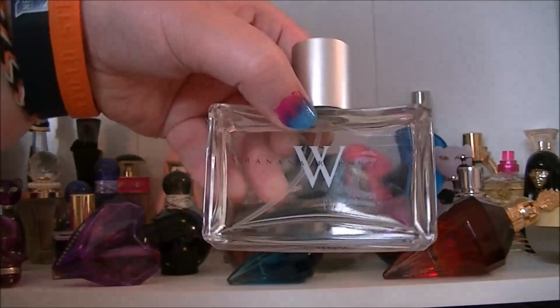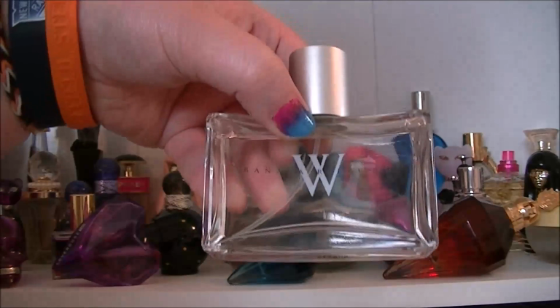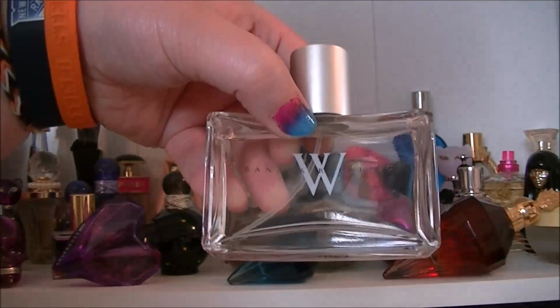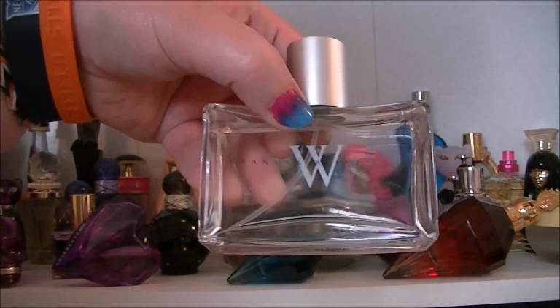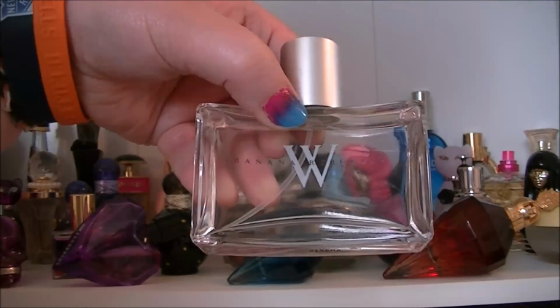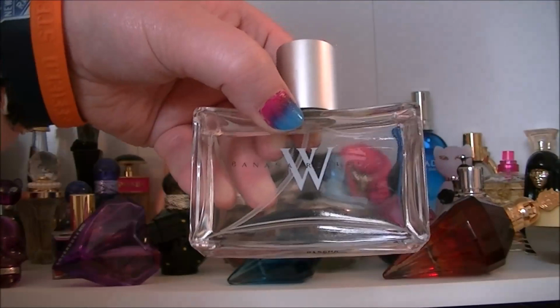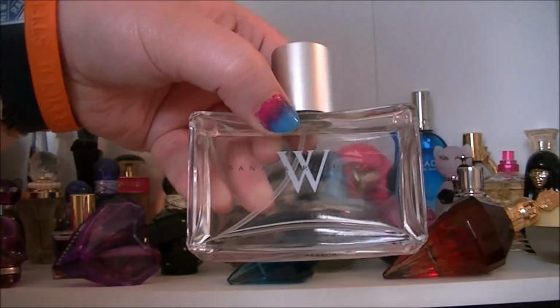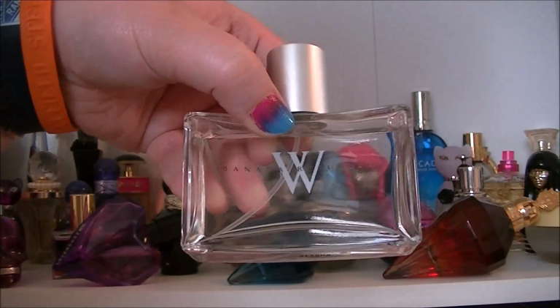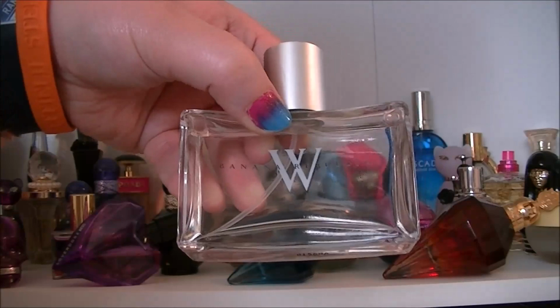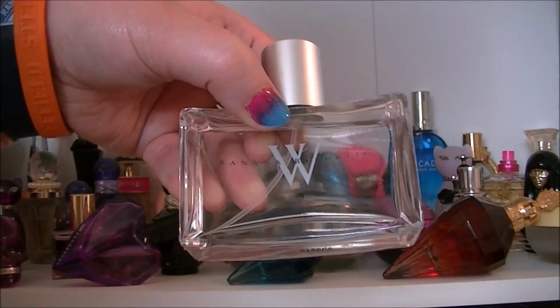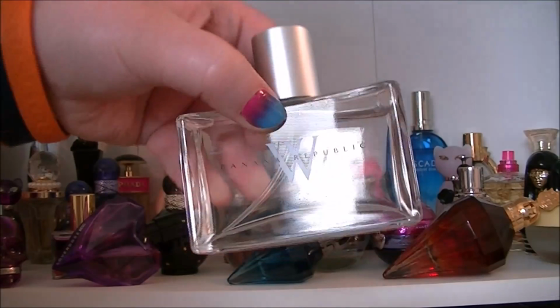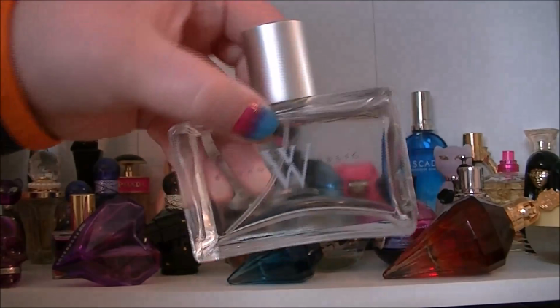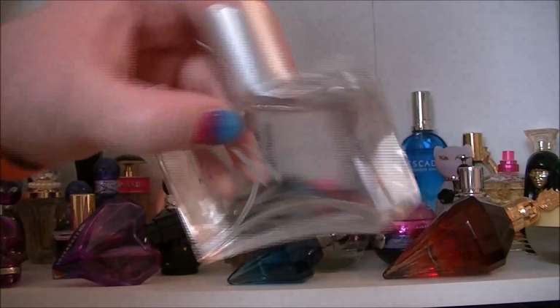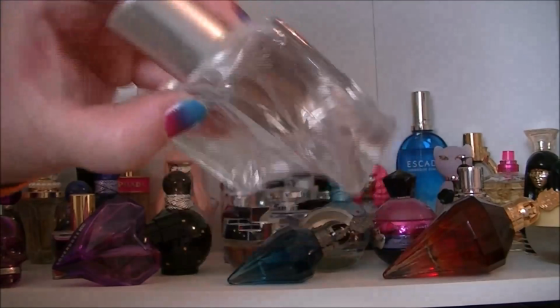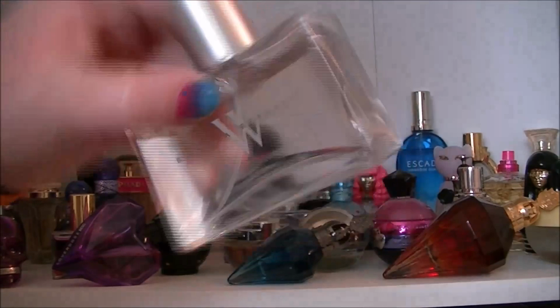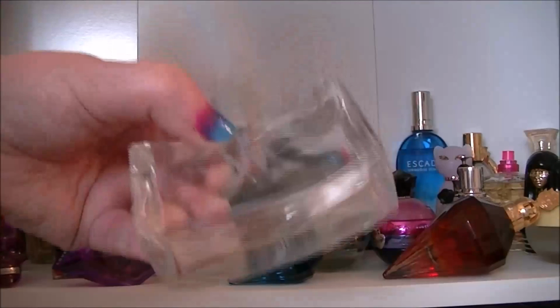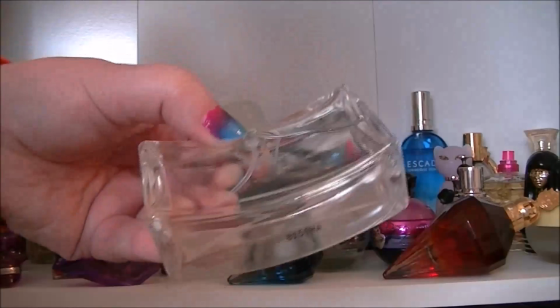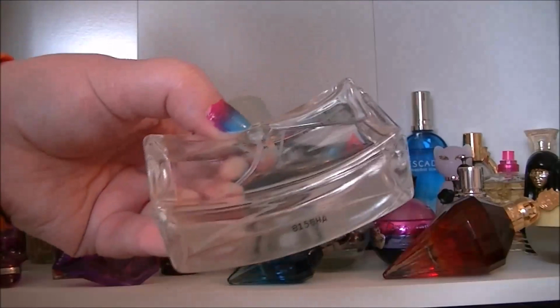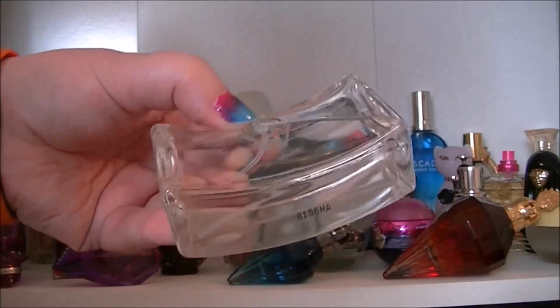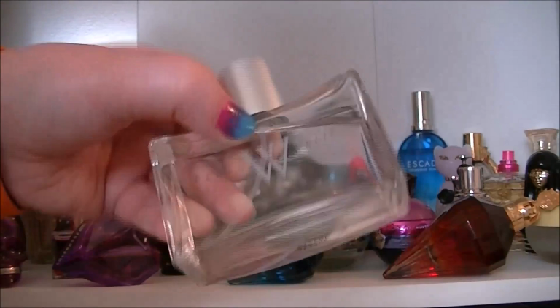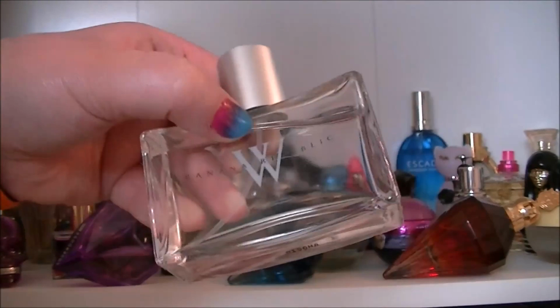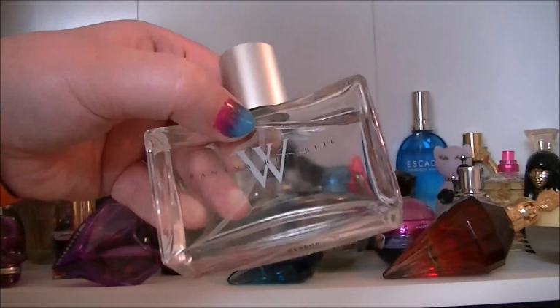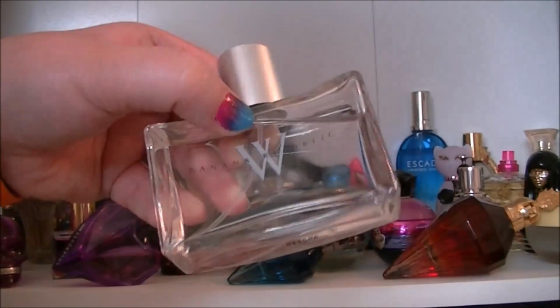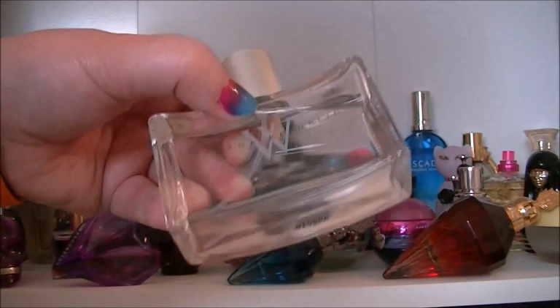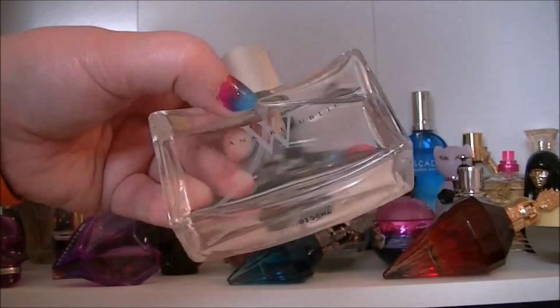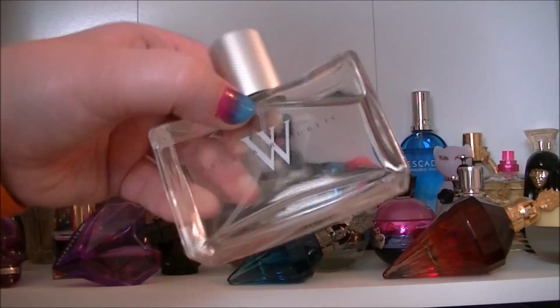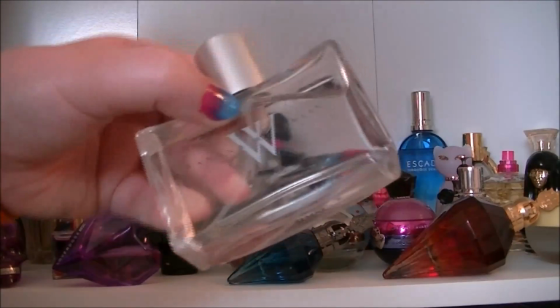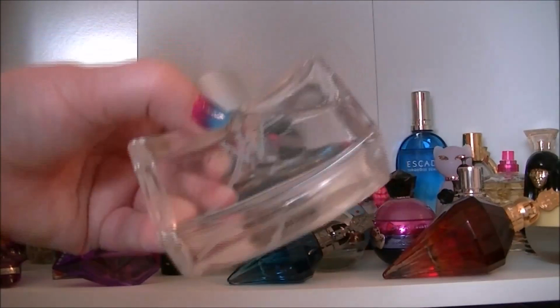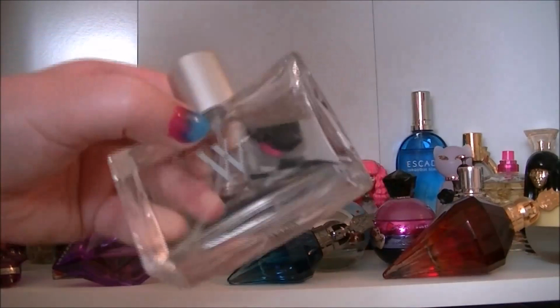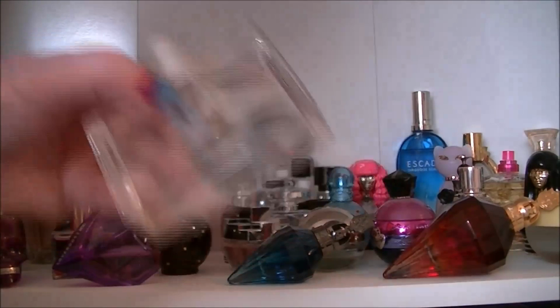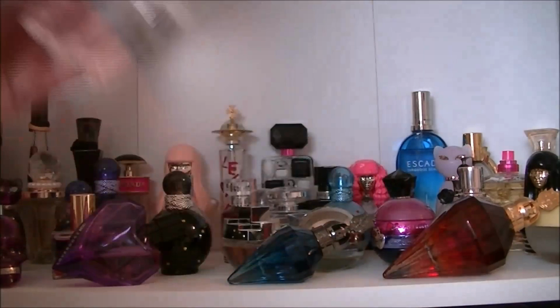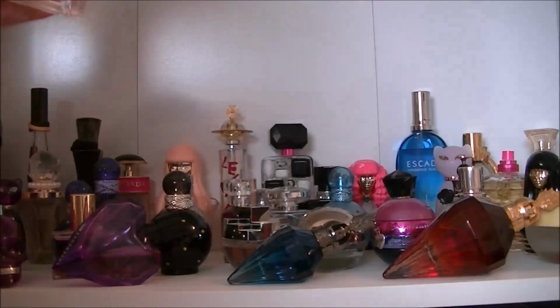This one's W by Banana Republic. I haven't used this one quite as much as I should probably.